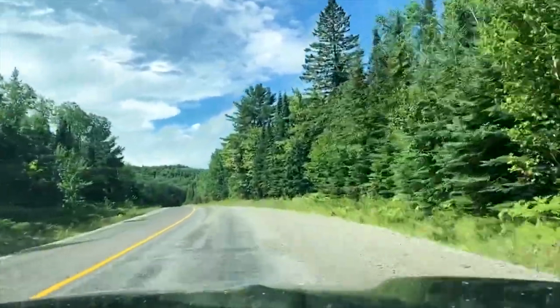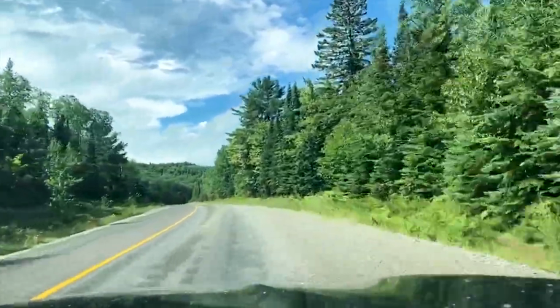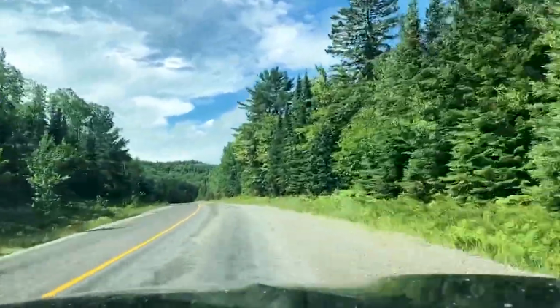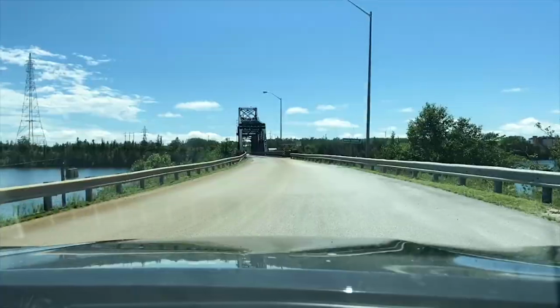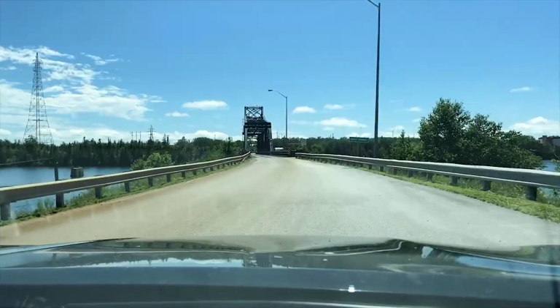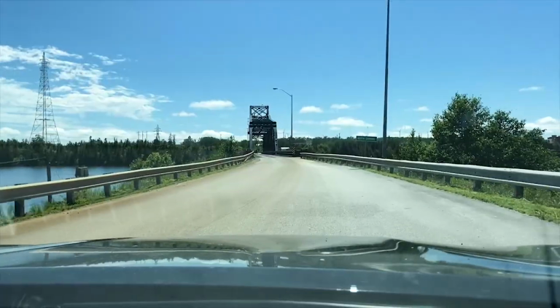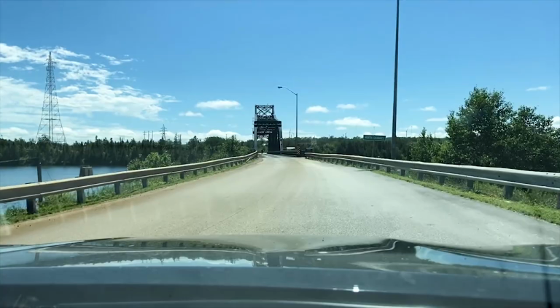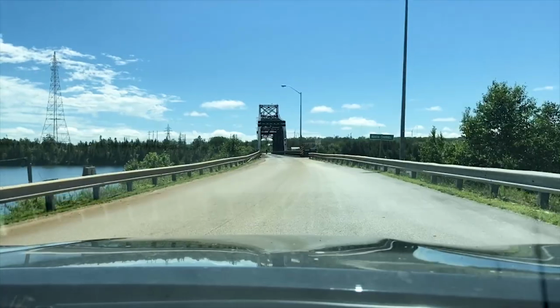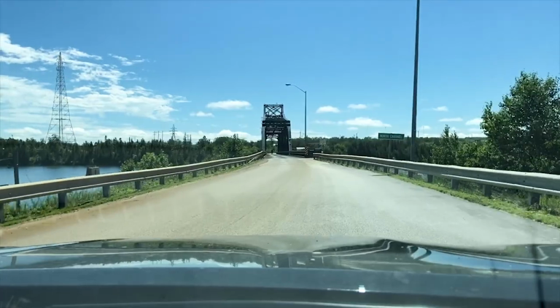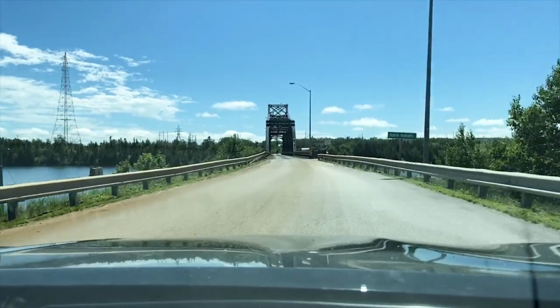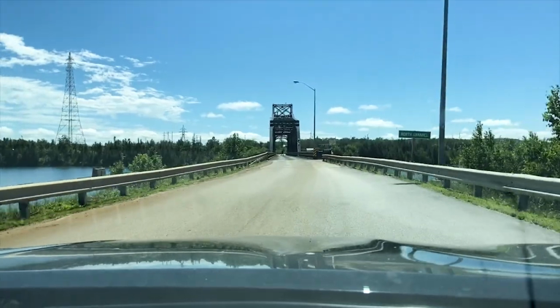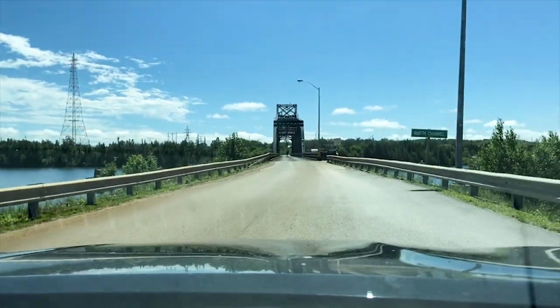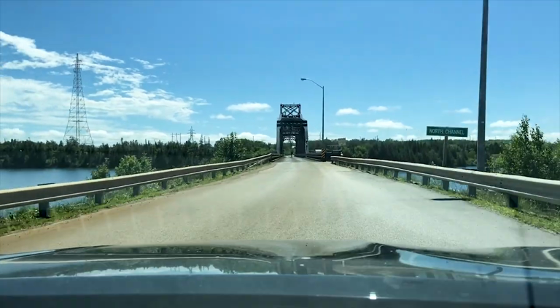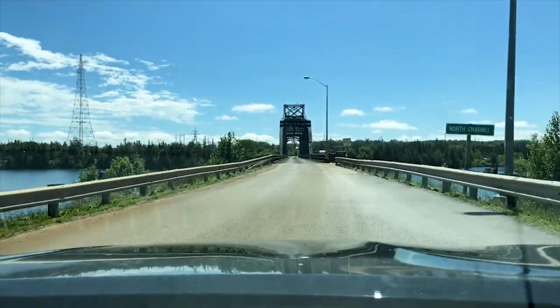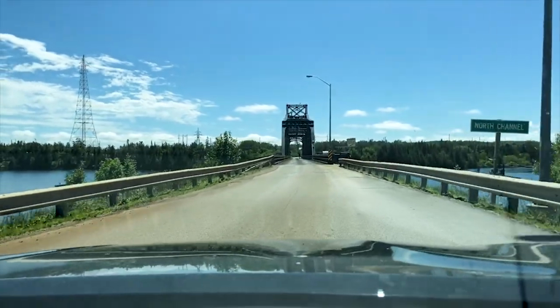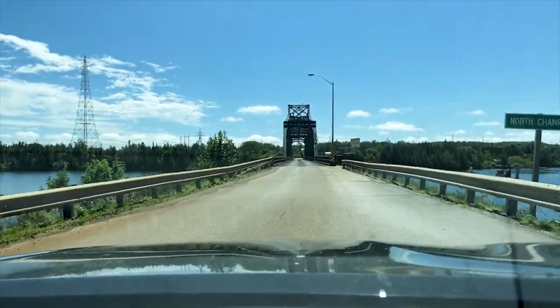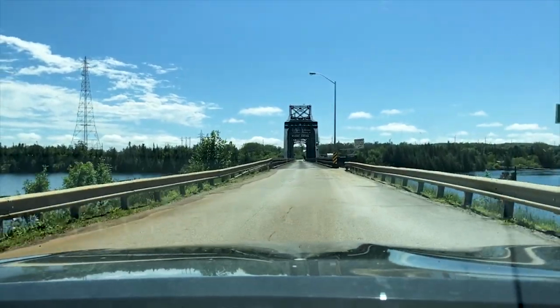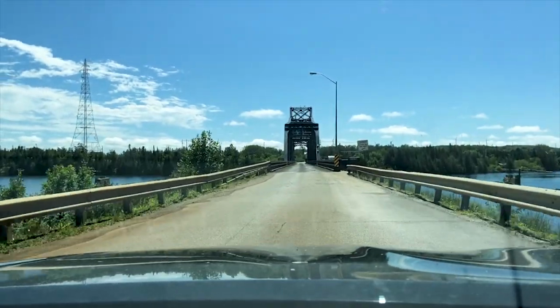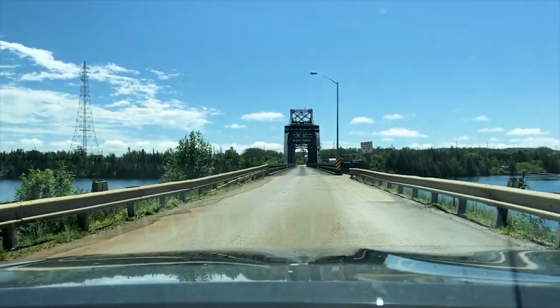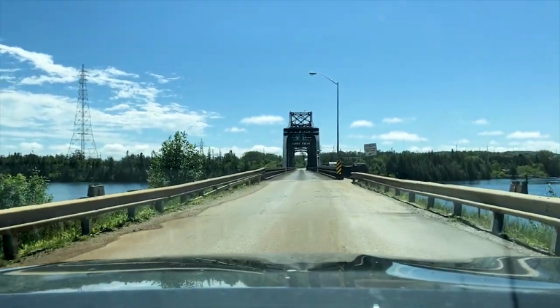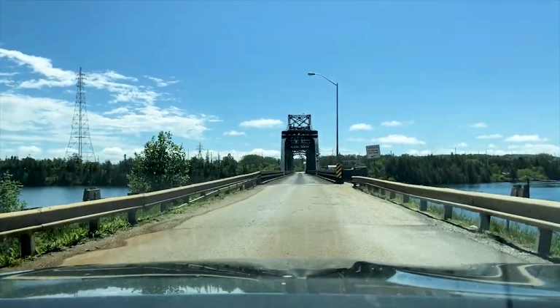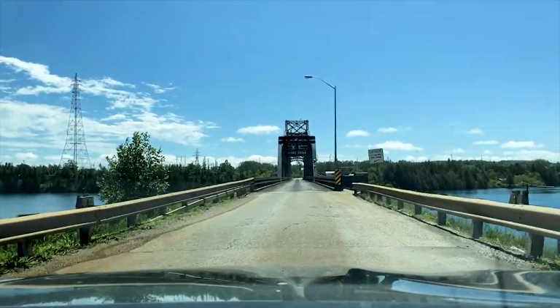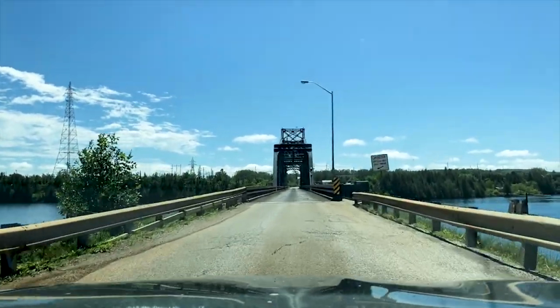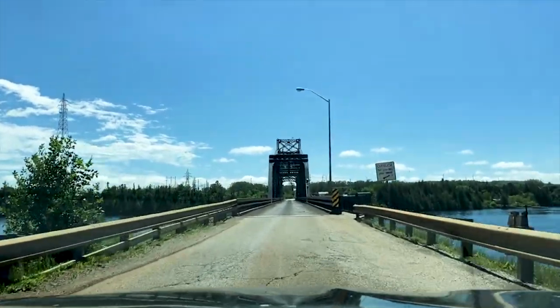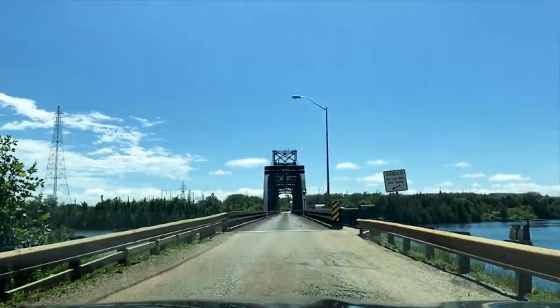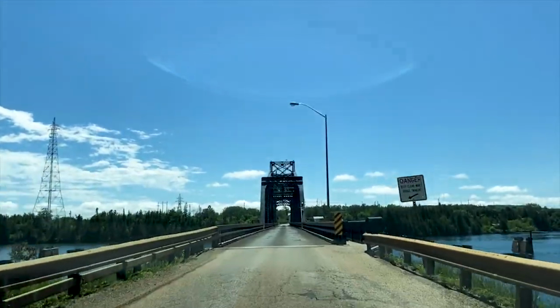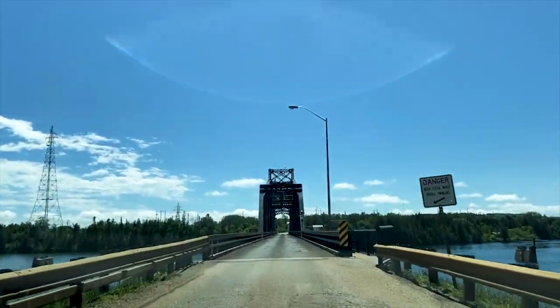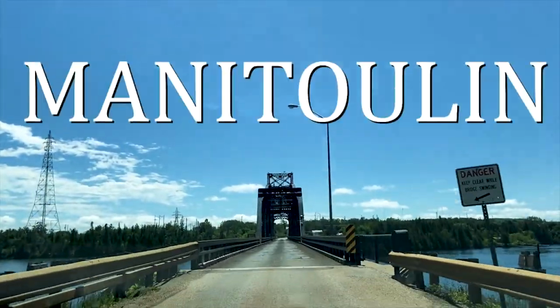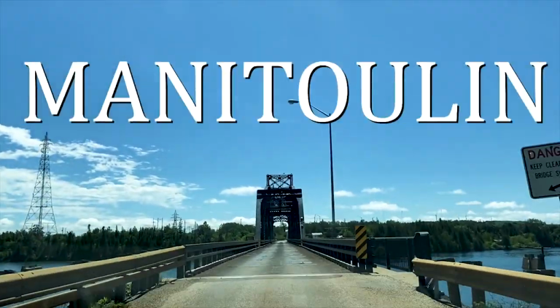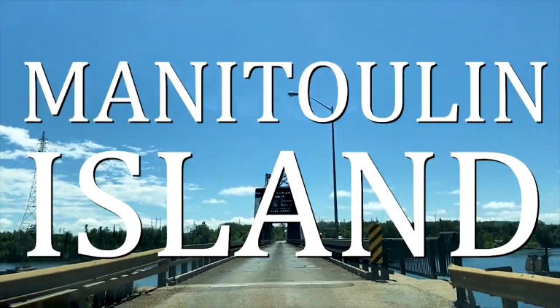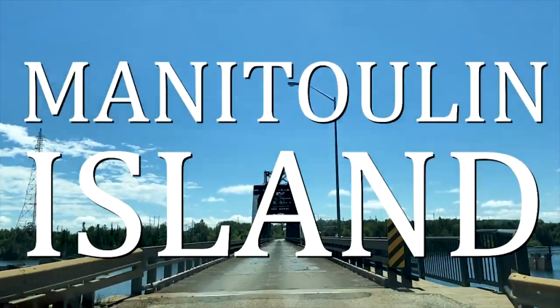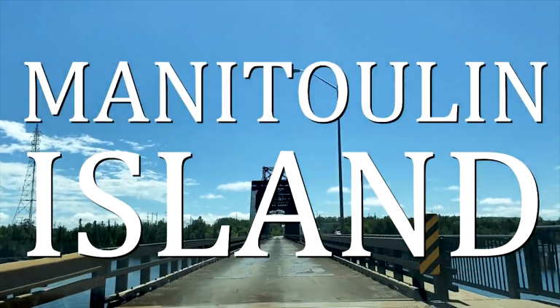I'm going to have to go super slow. It's just a little bridge. Manitoulin Island.